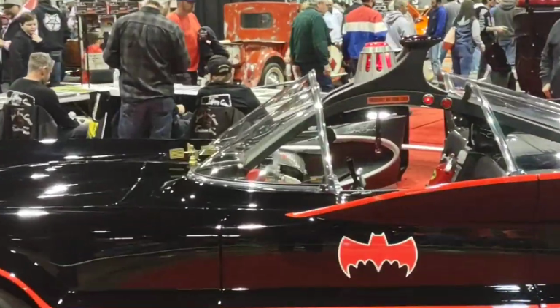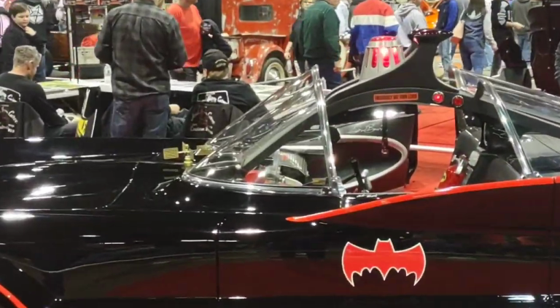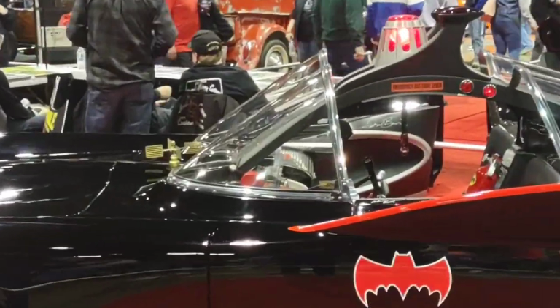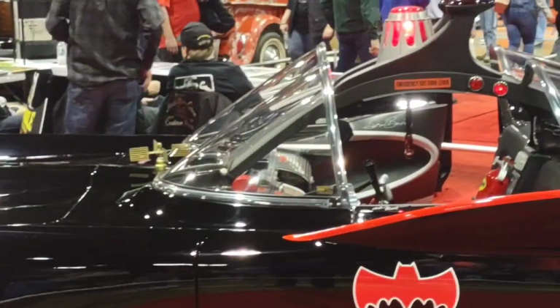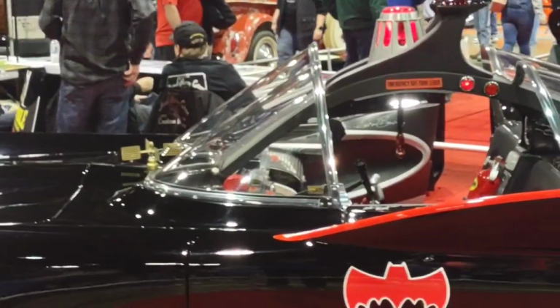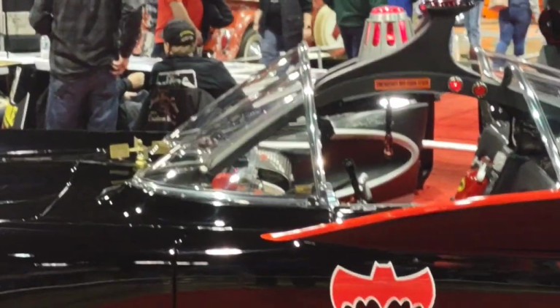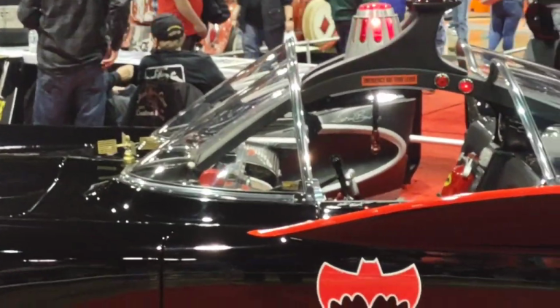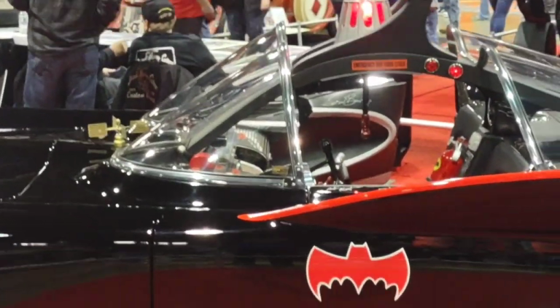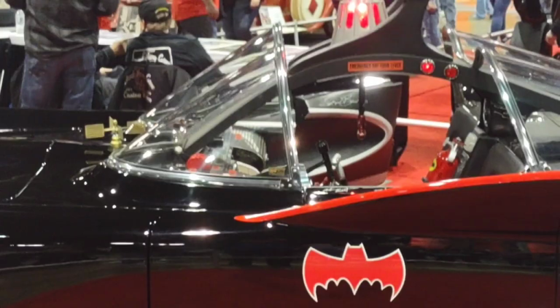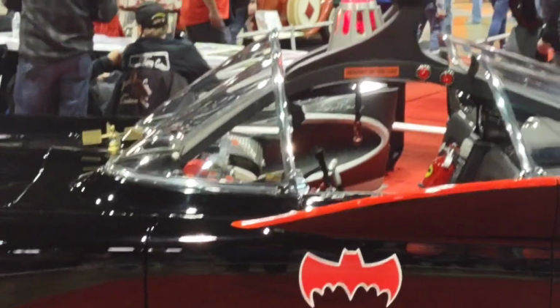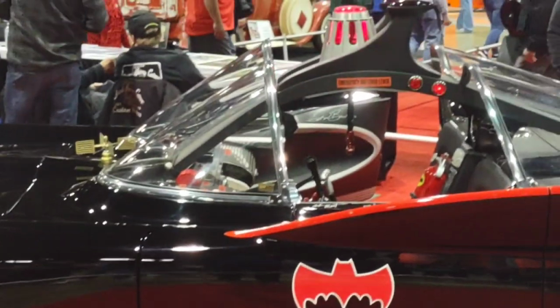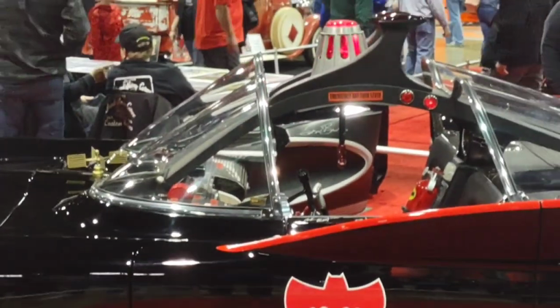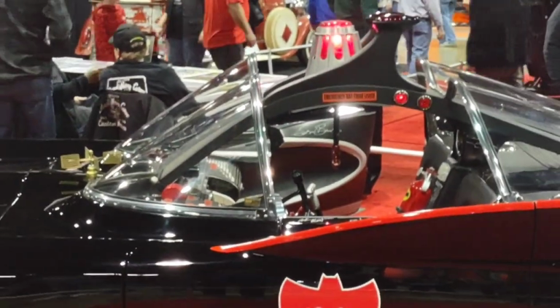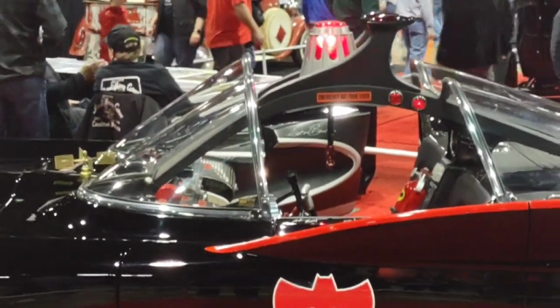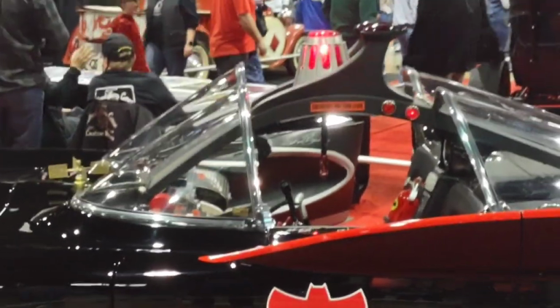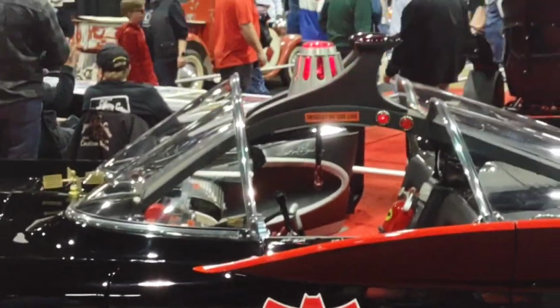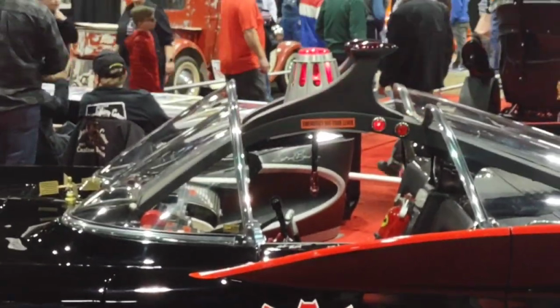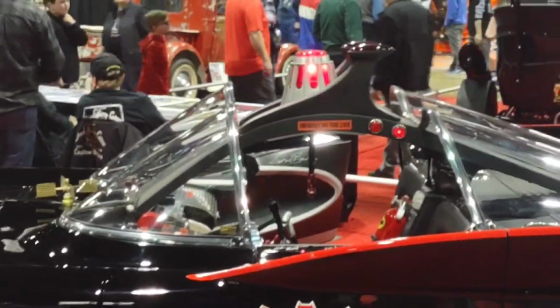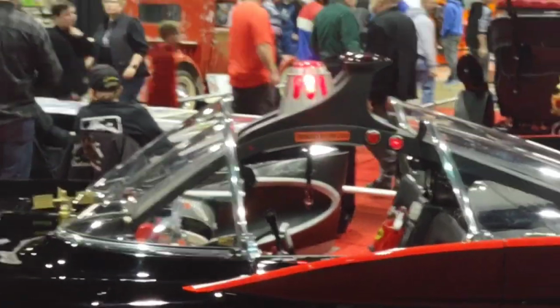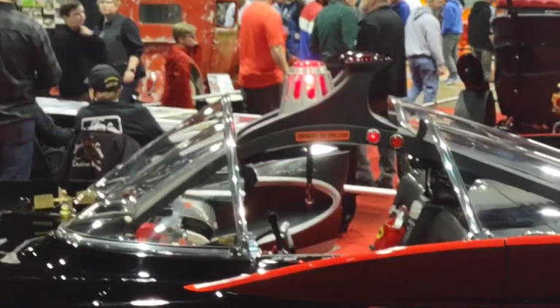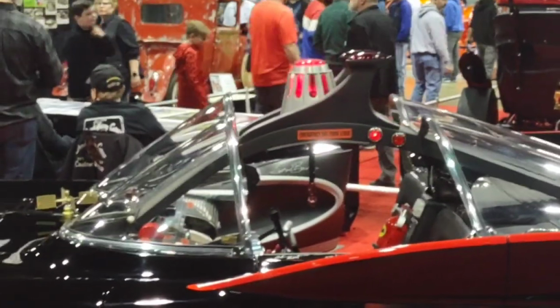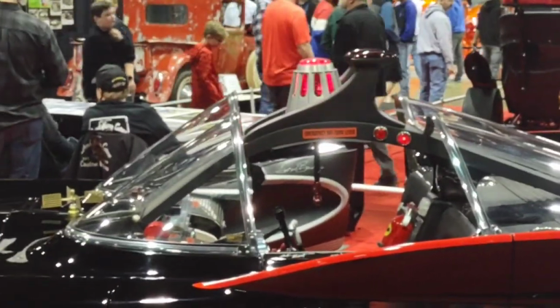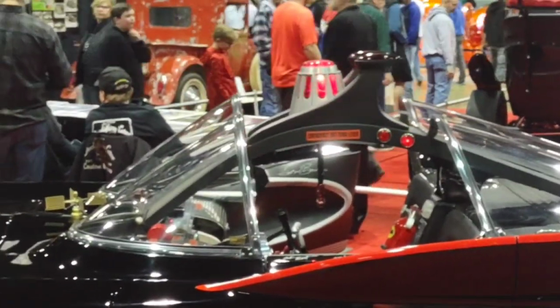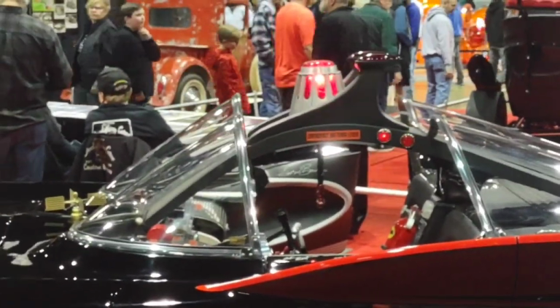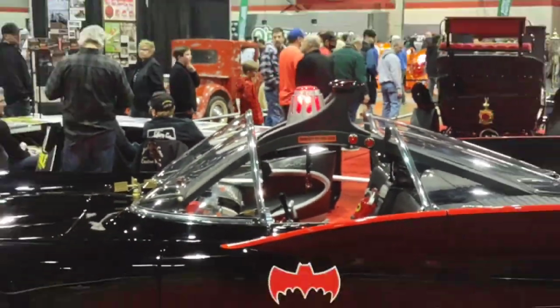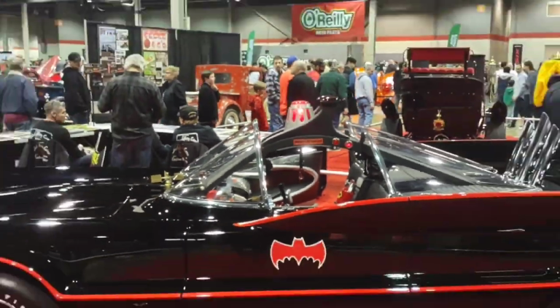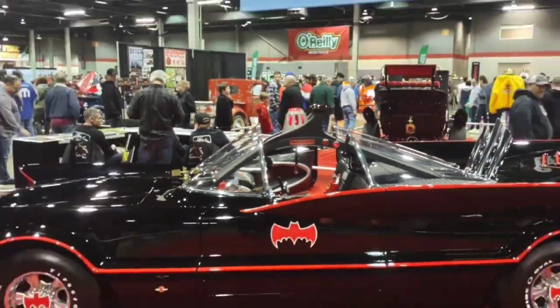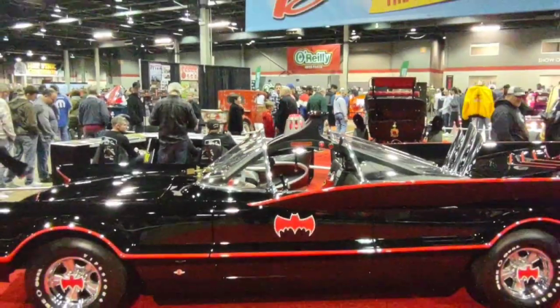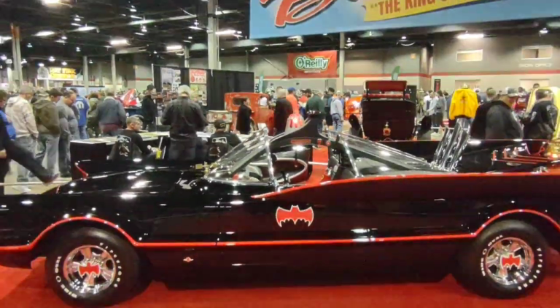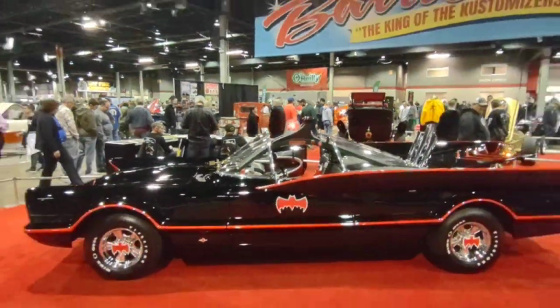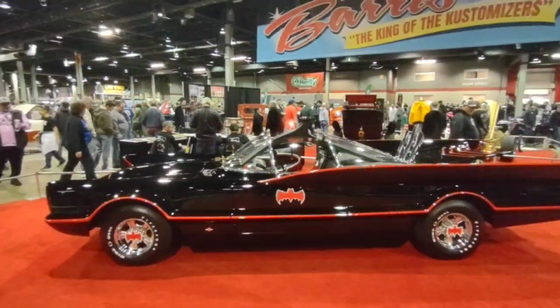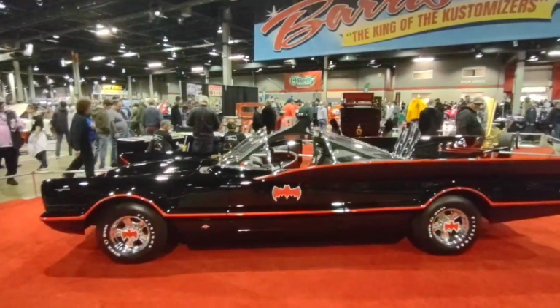Look at this car, it's just awesome — even the little light on the top there.